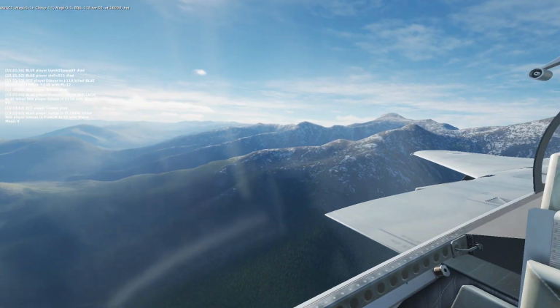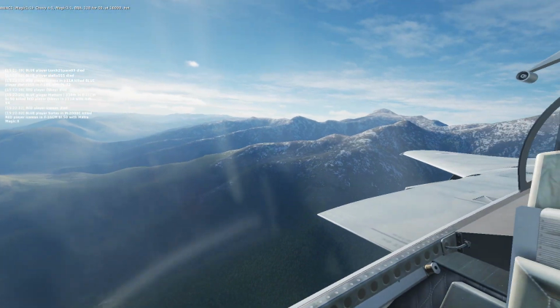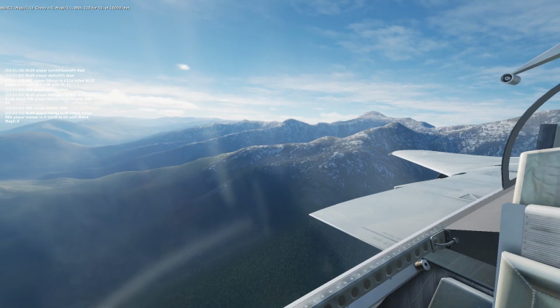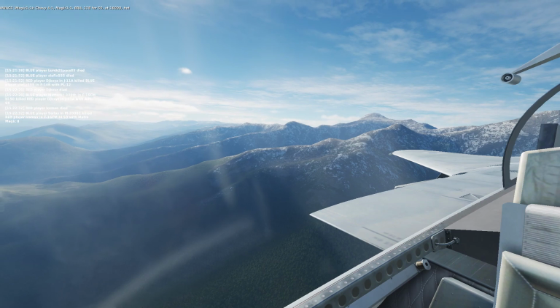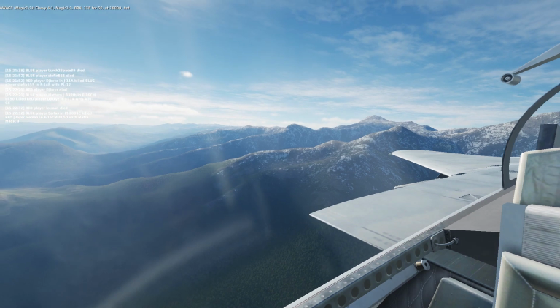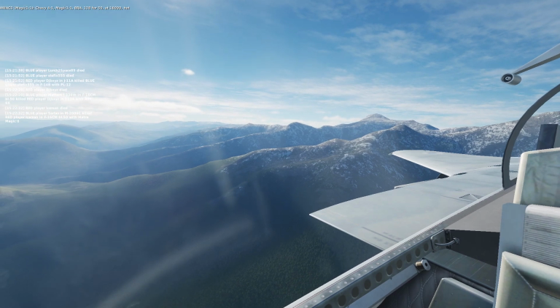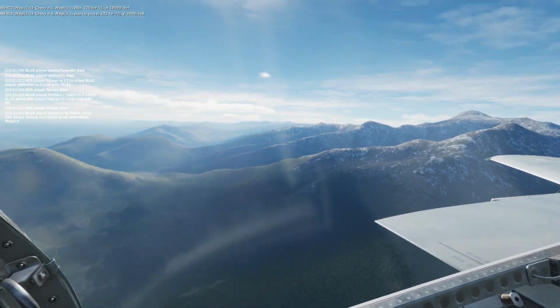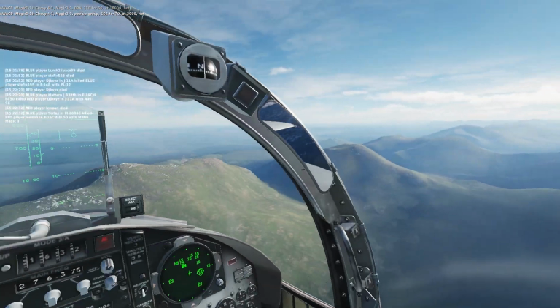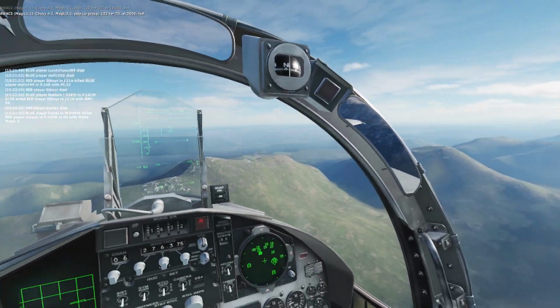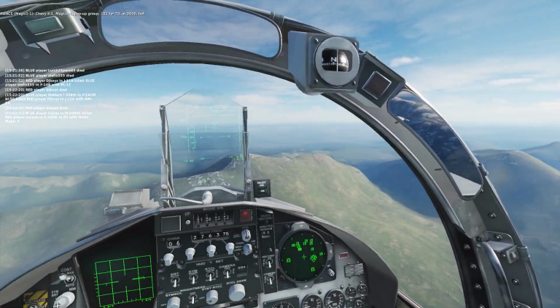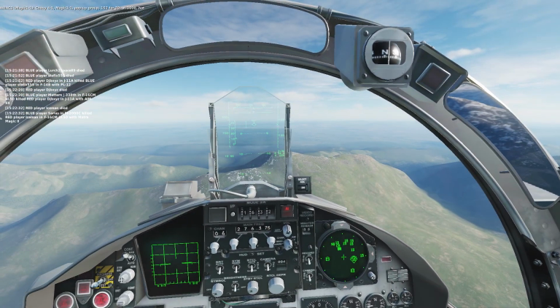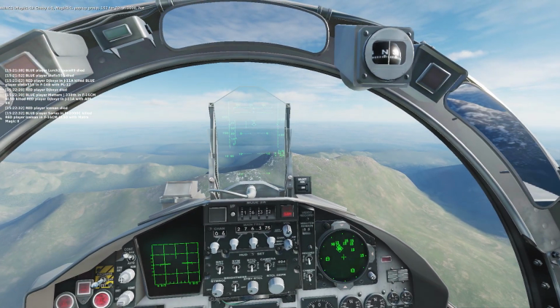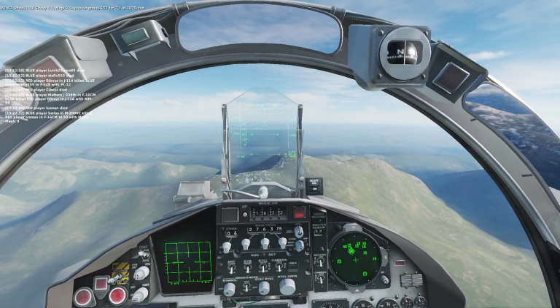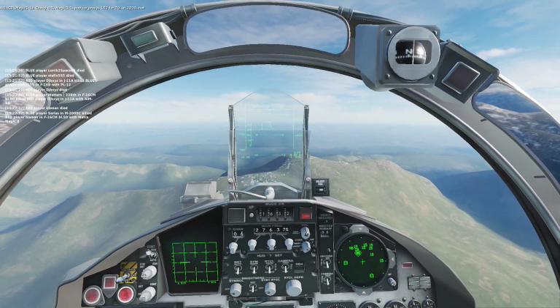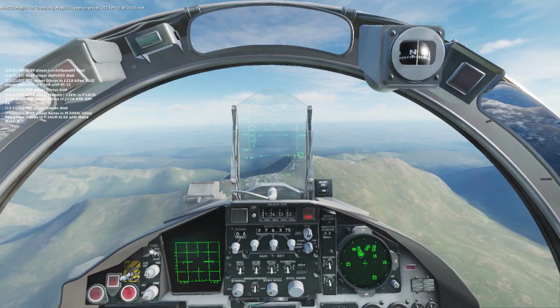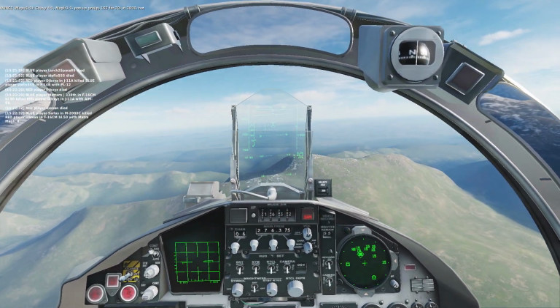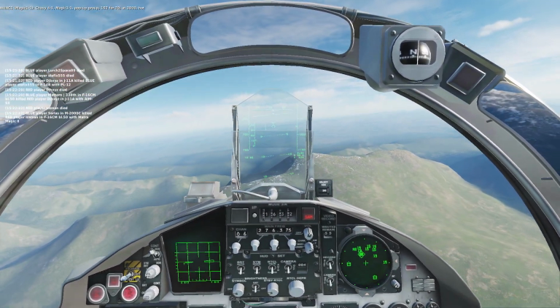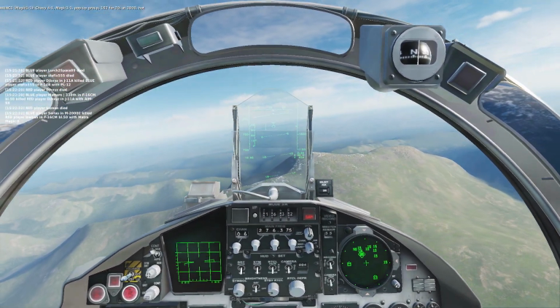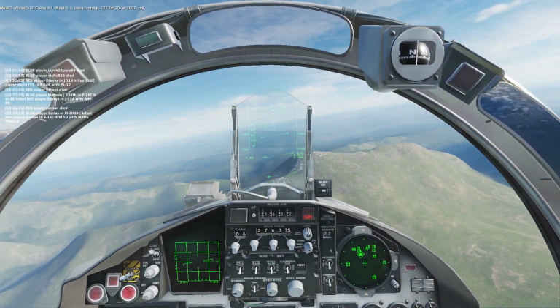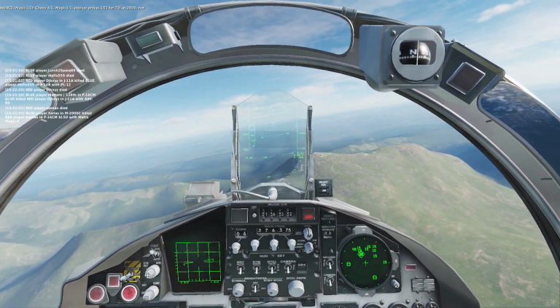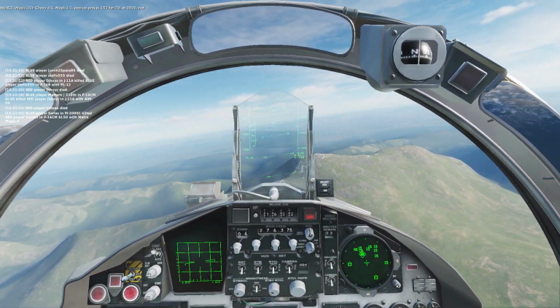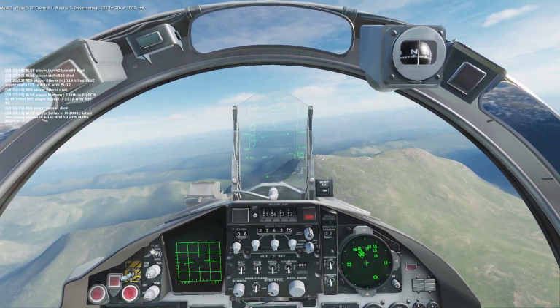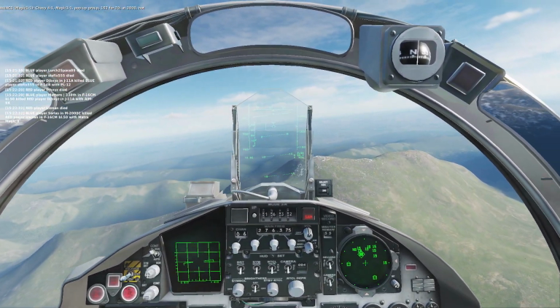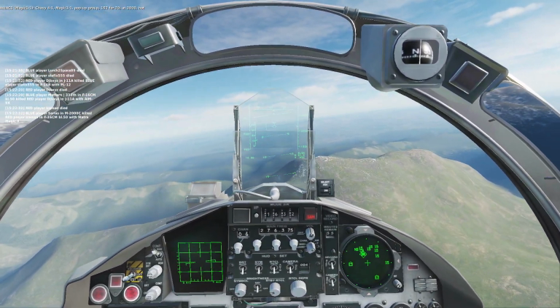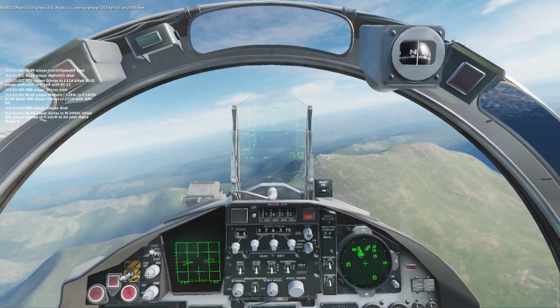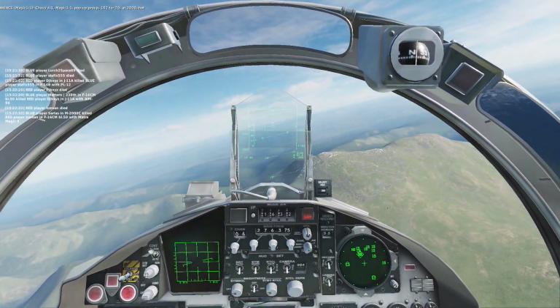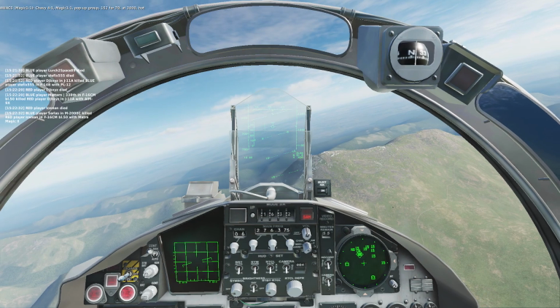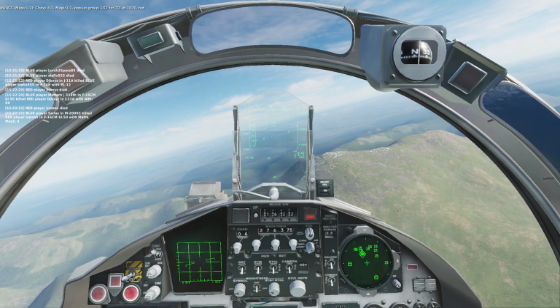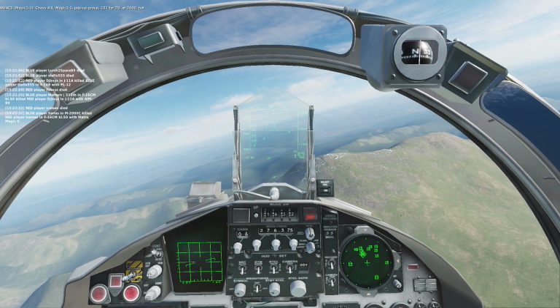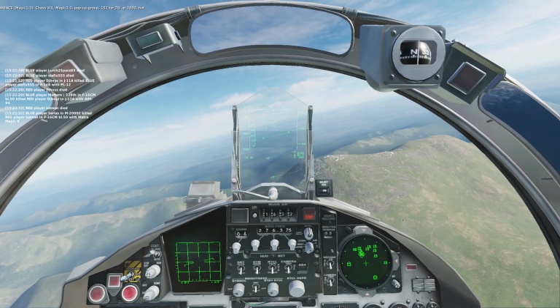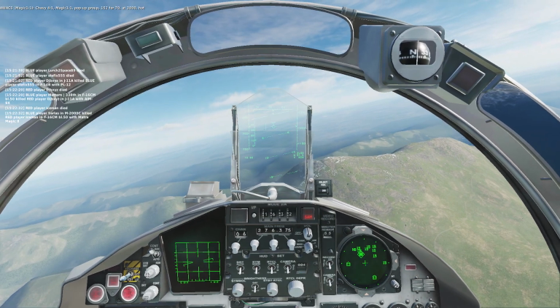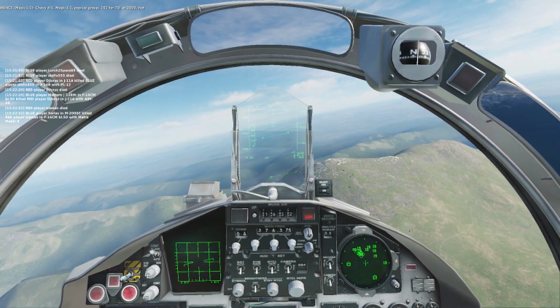Chevy Ford 1, Magic 1-1, pop-up group 152-470, at 3,000, hot.